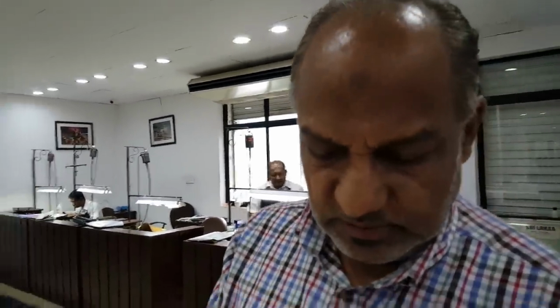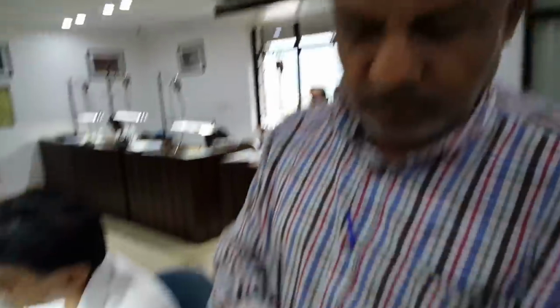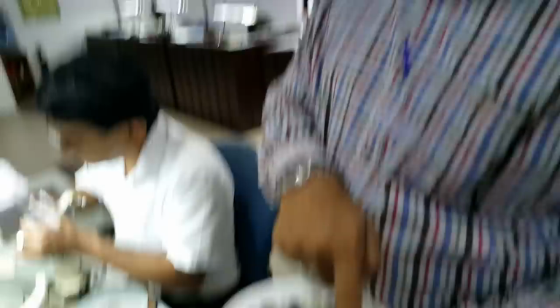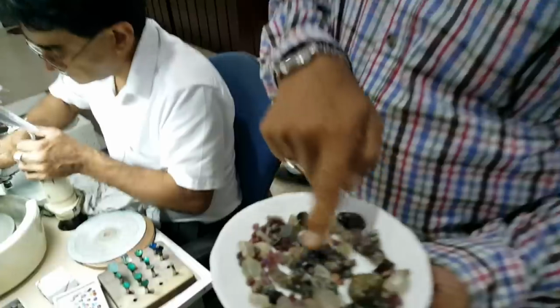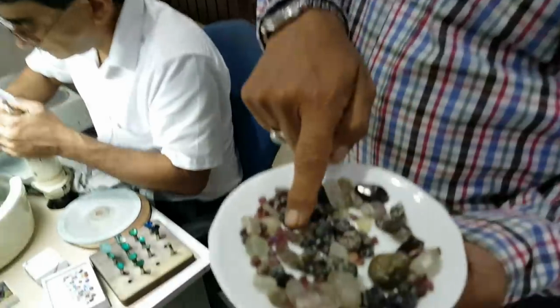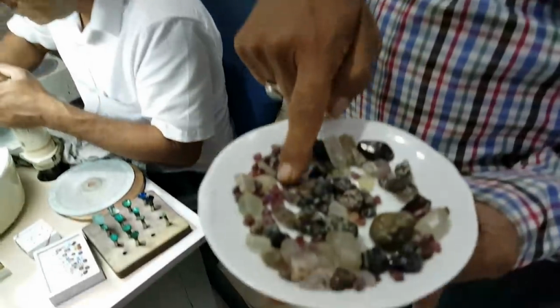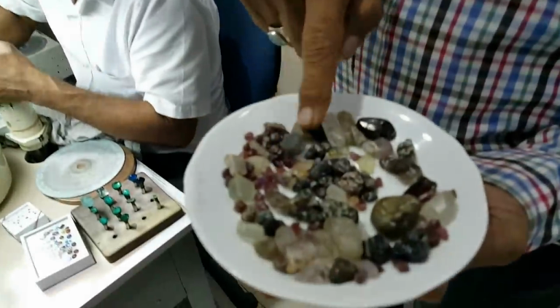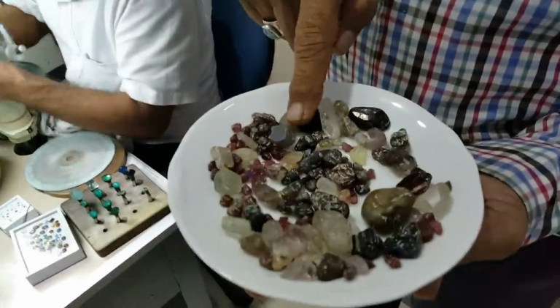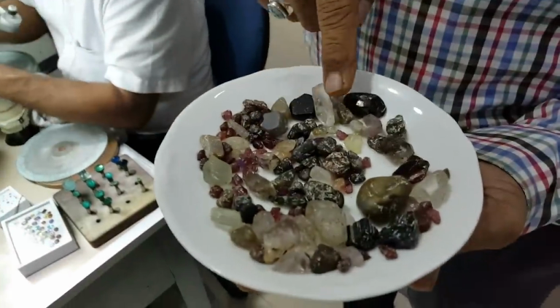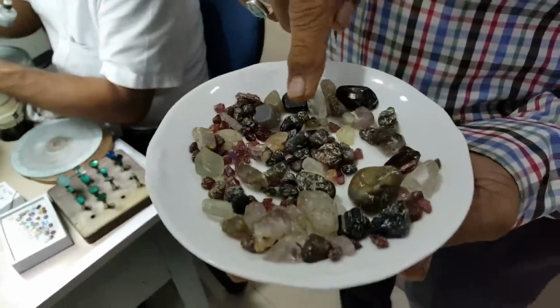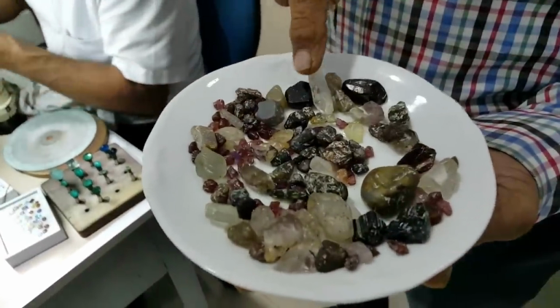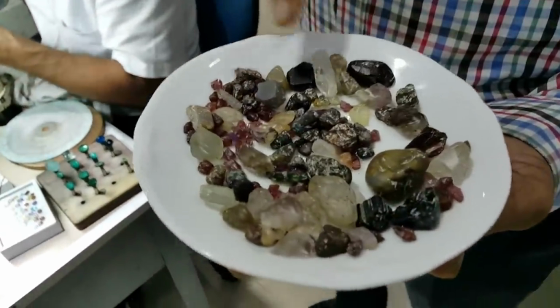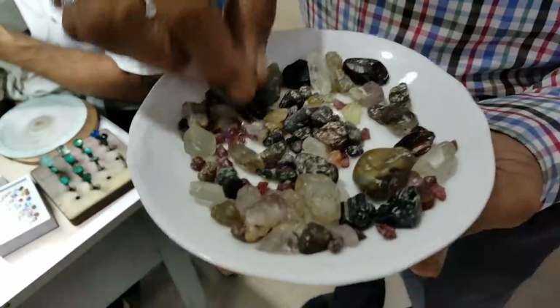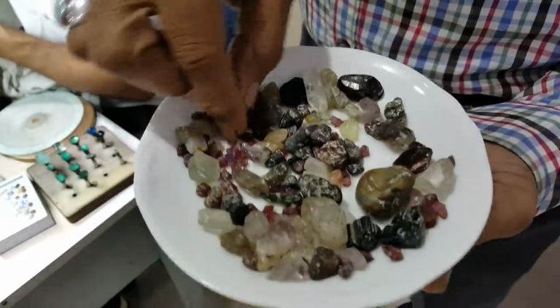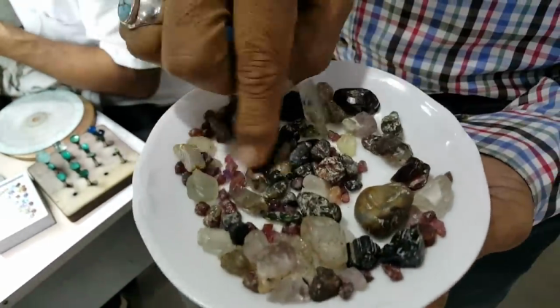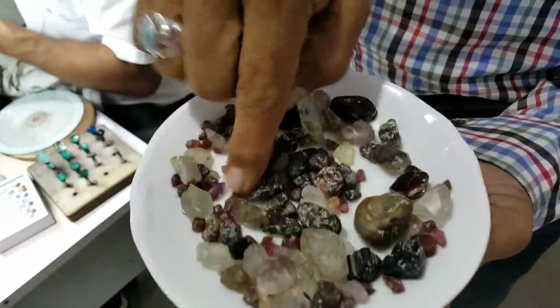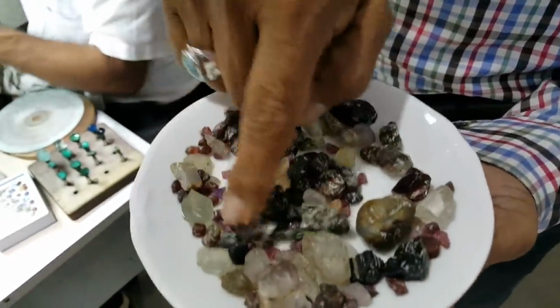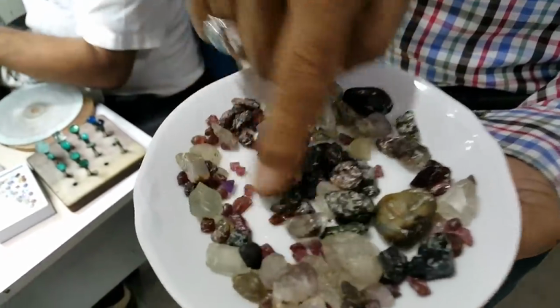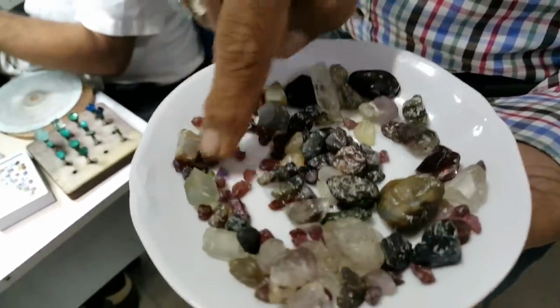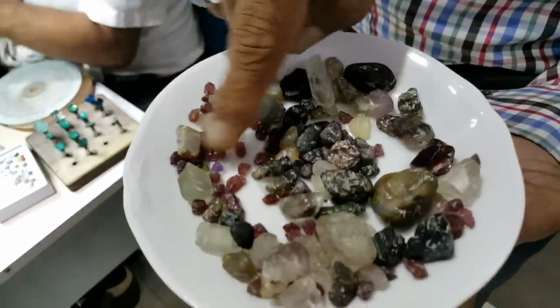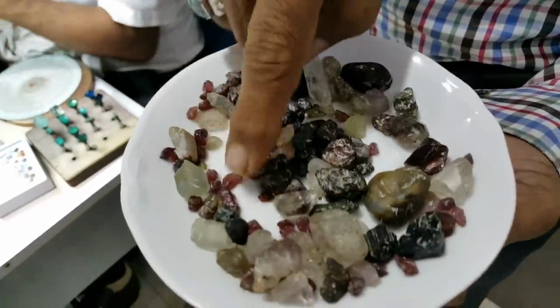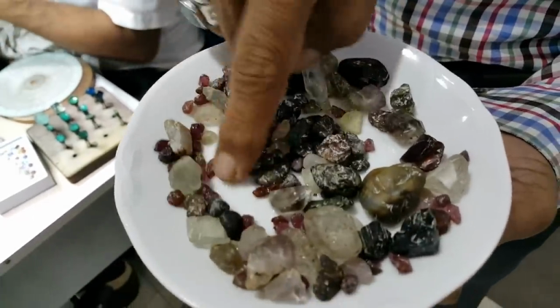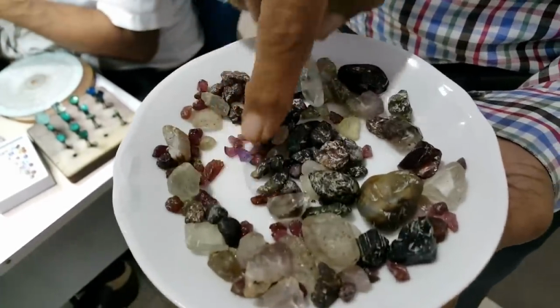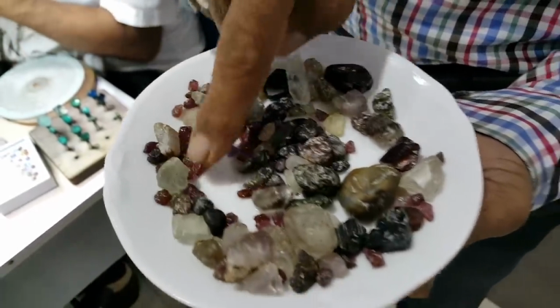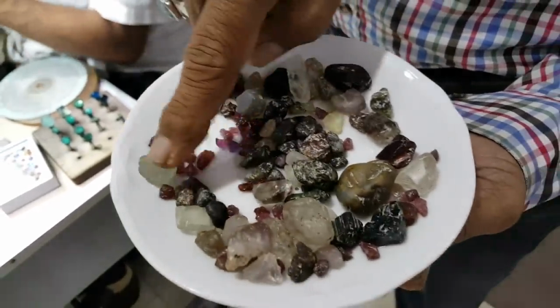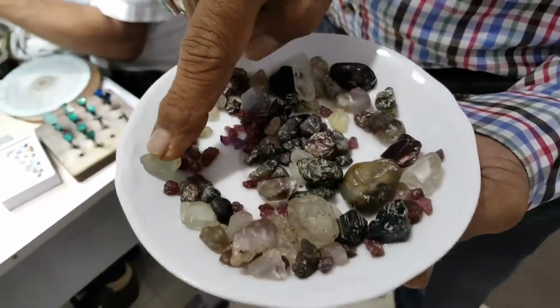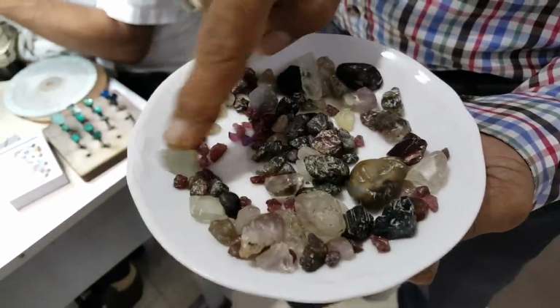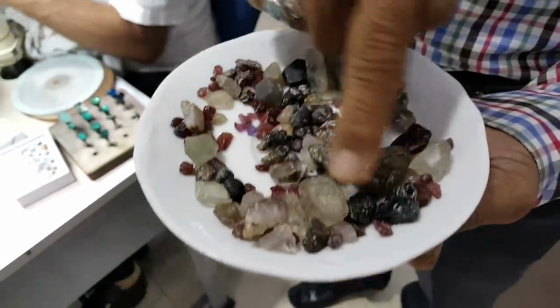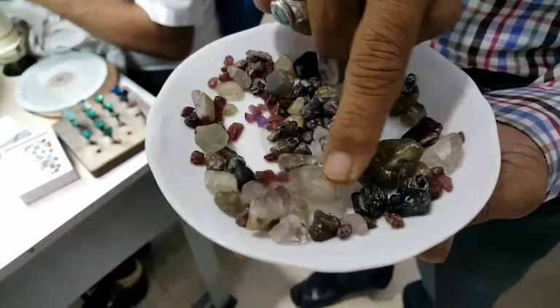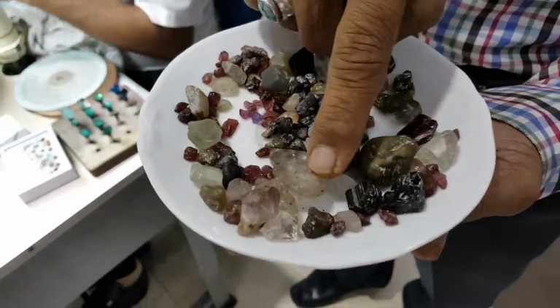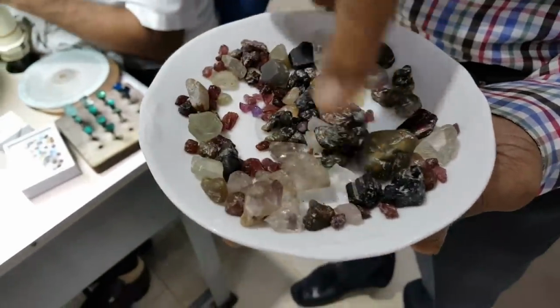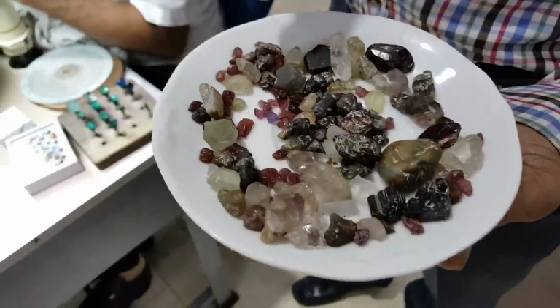These are garnet, tourmaline, aquamarine. Which one is garnet? The red color is garnet. This is aquamarine. This is smoky quartz.